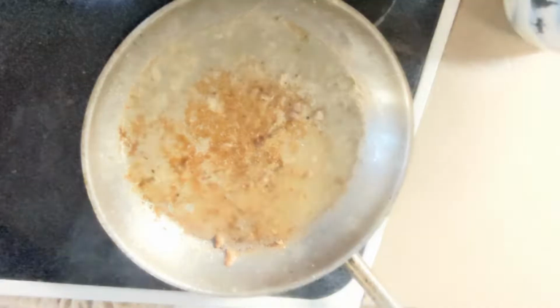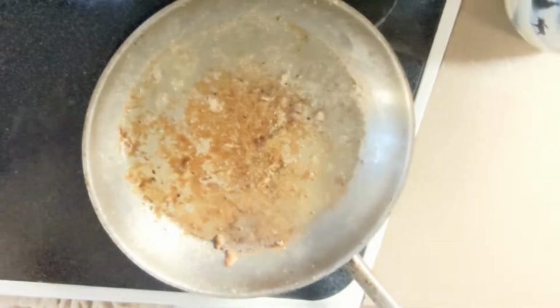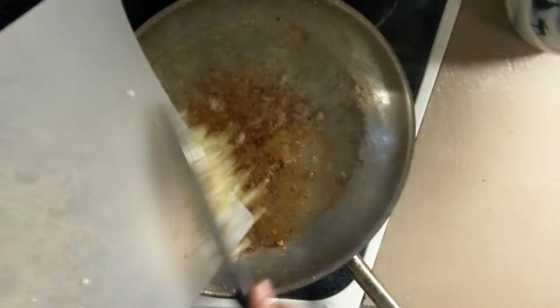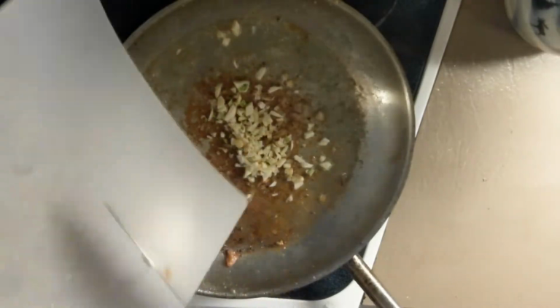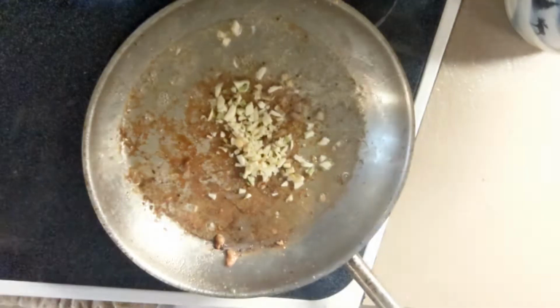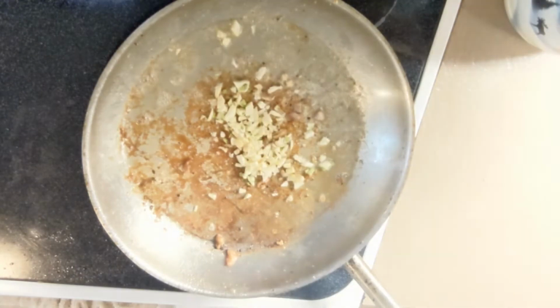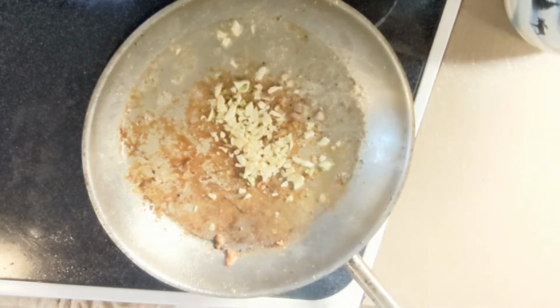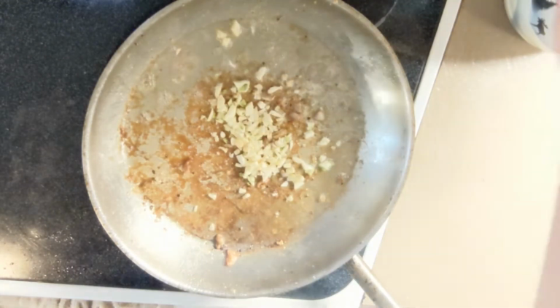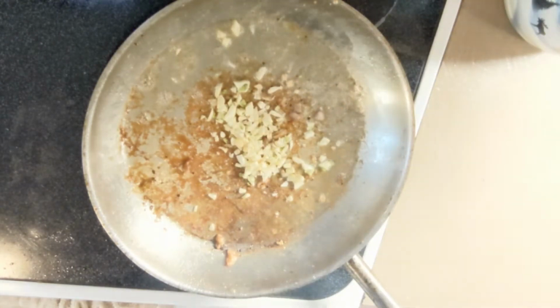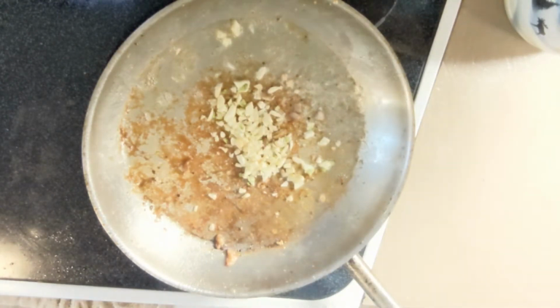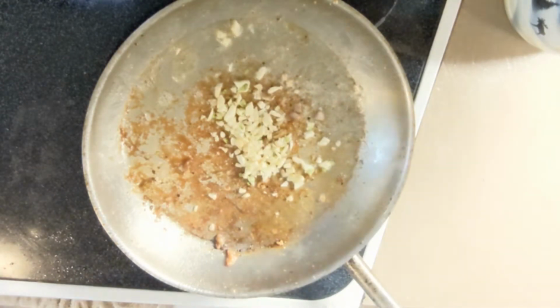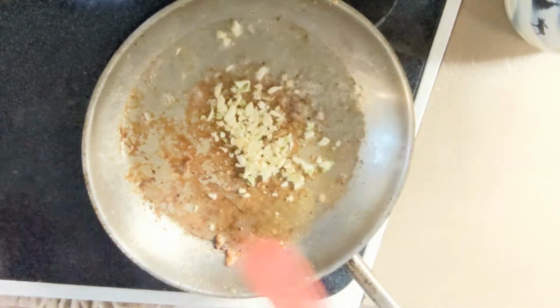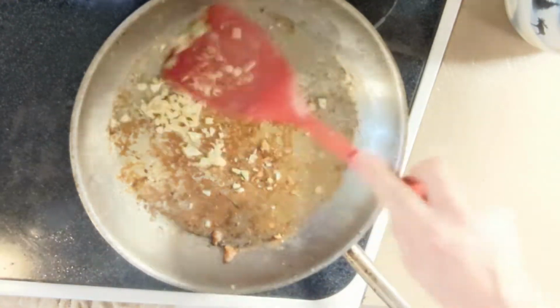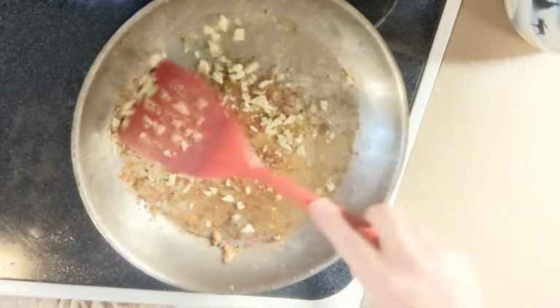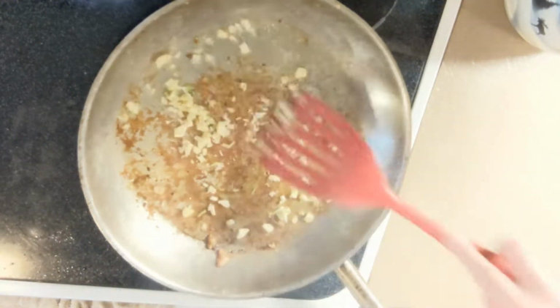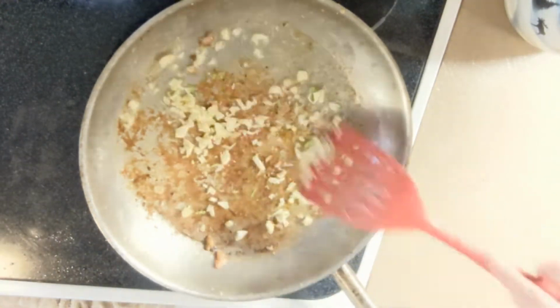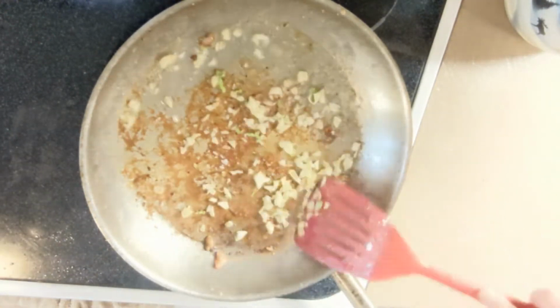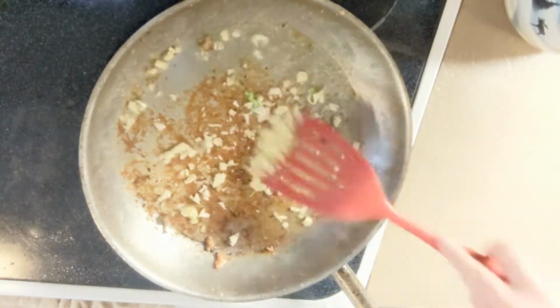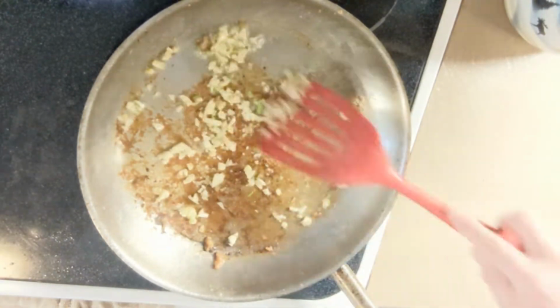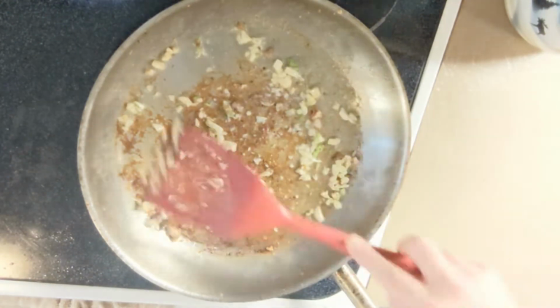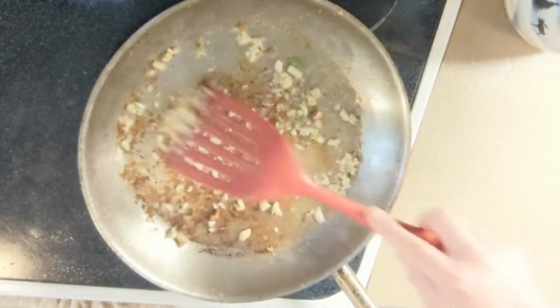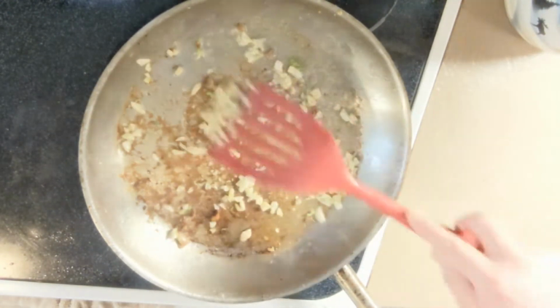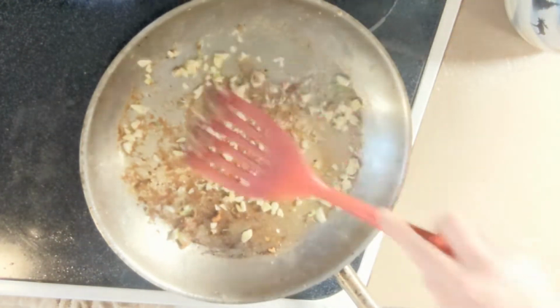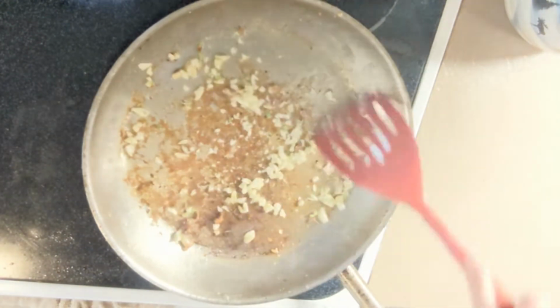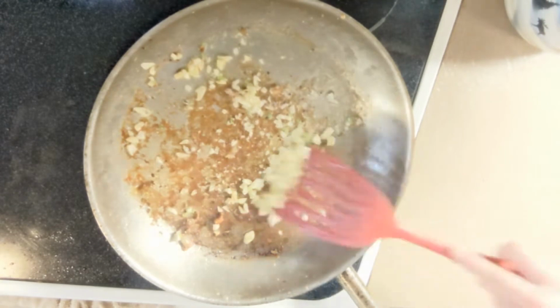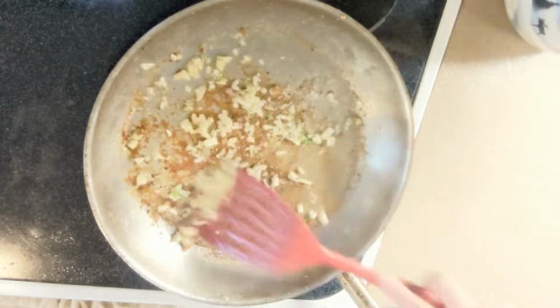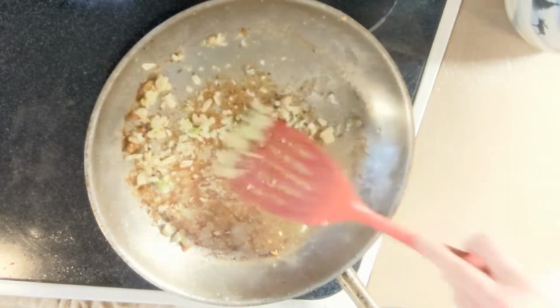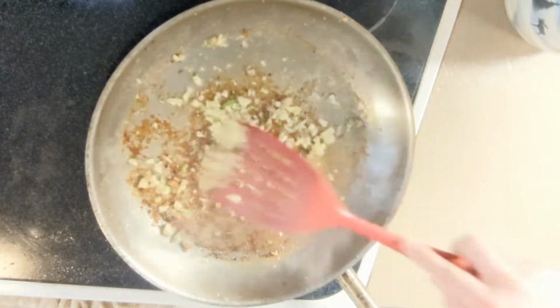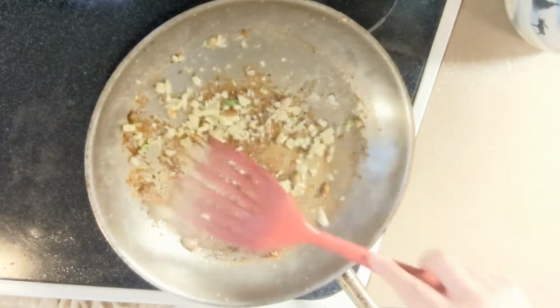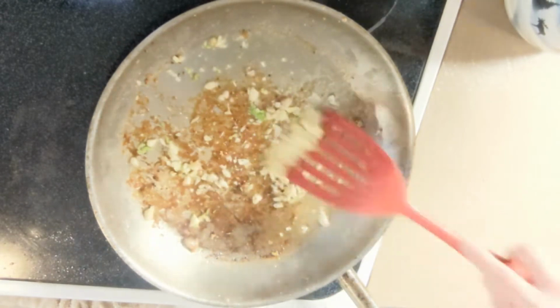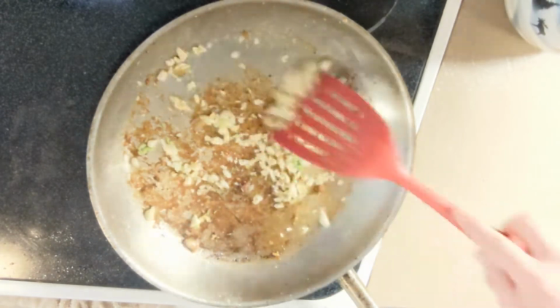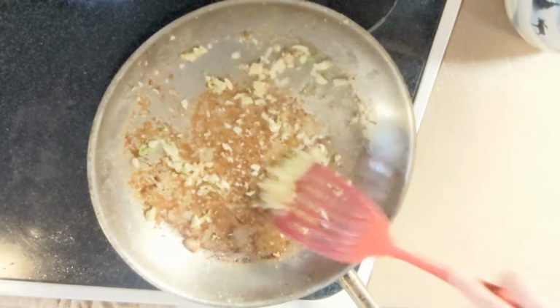Add a whole head of minced garlic and cook for about a minute, stirring constantly so it doesn't burn.